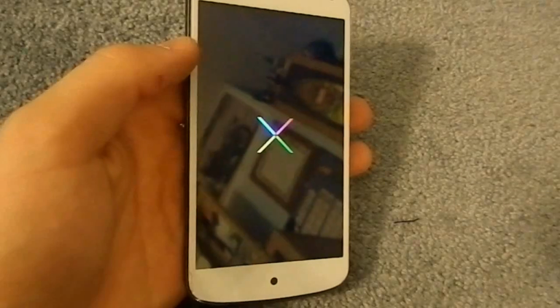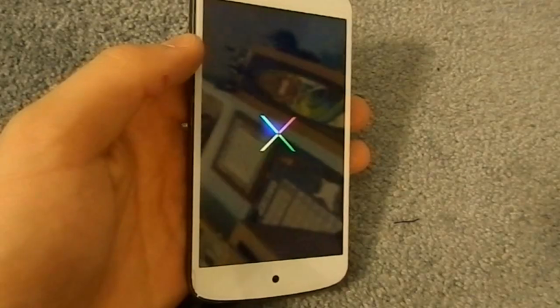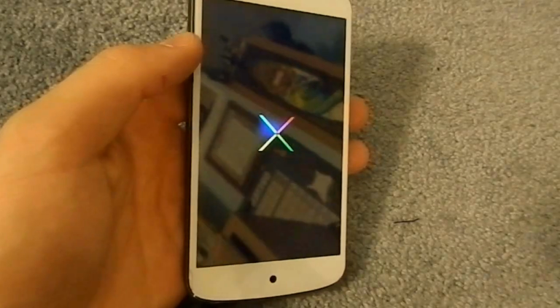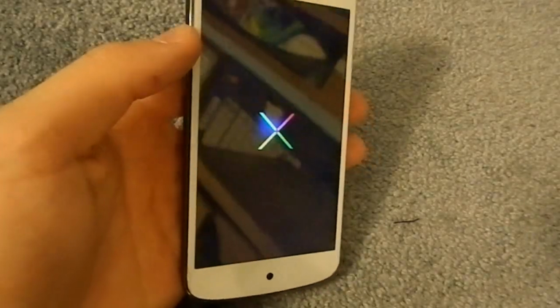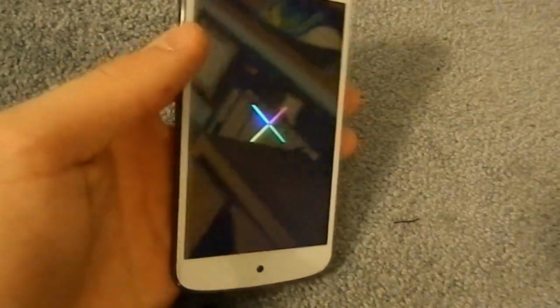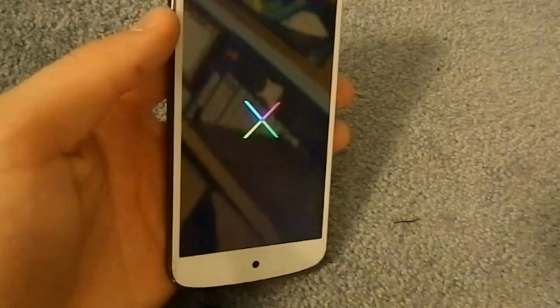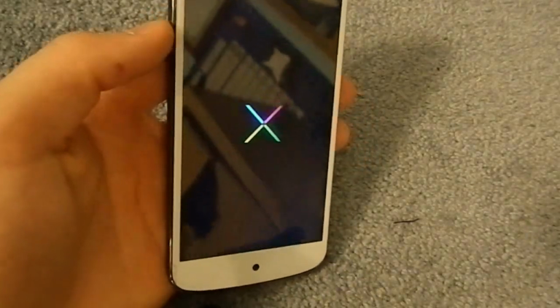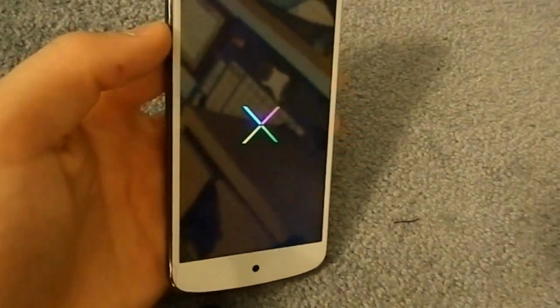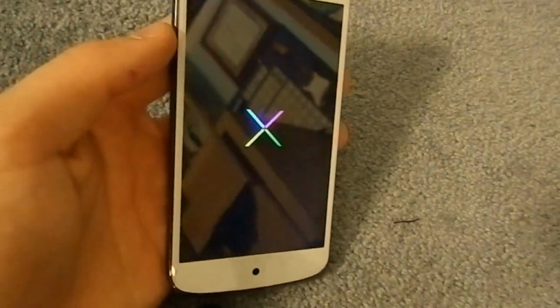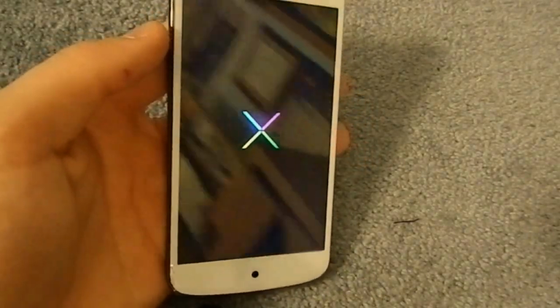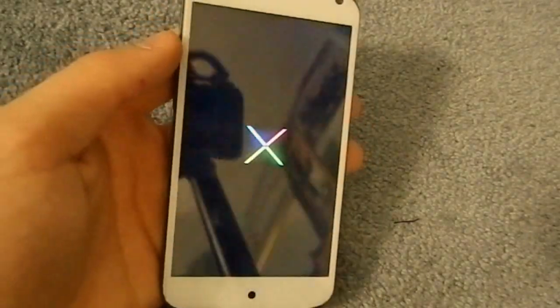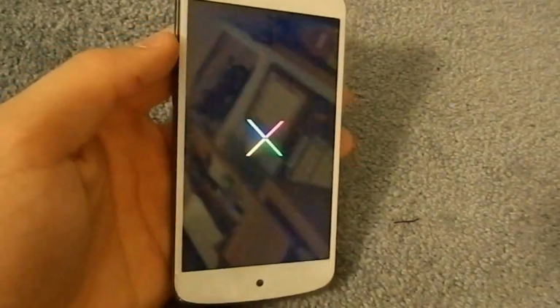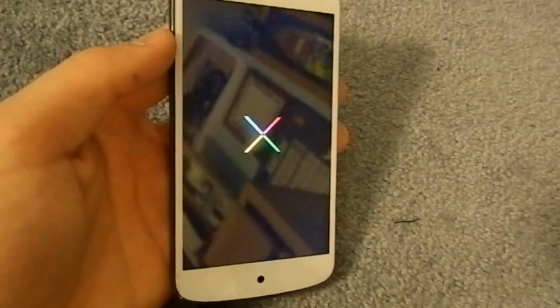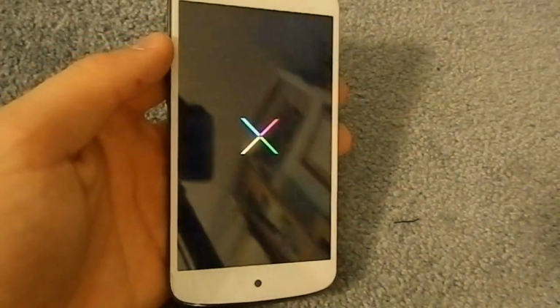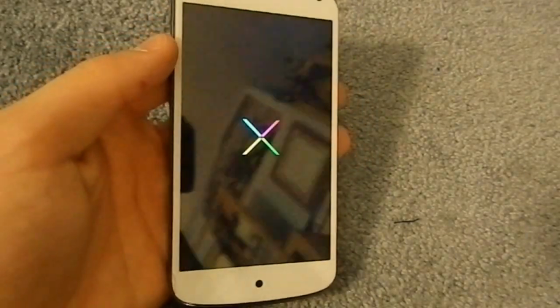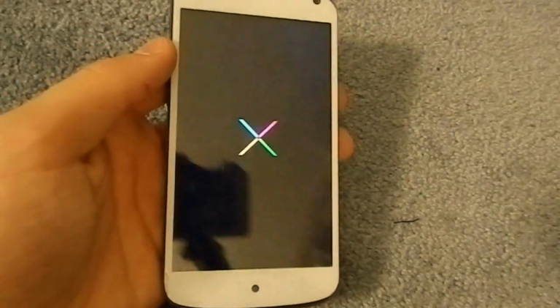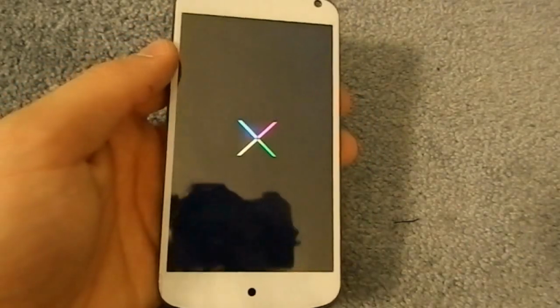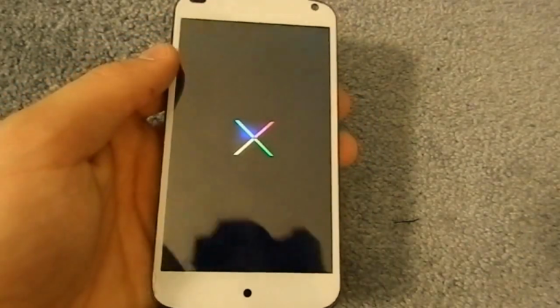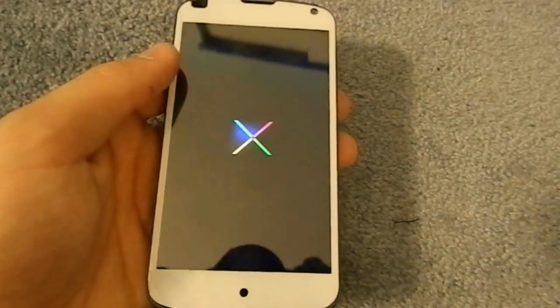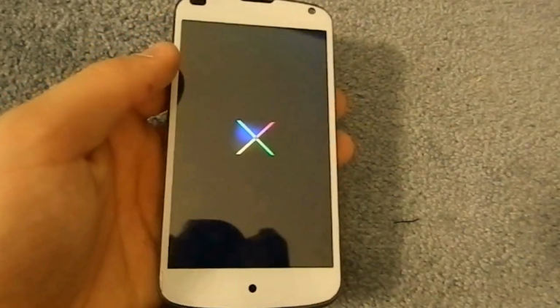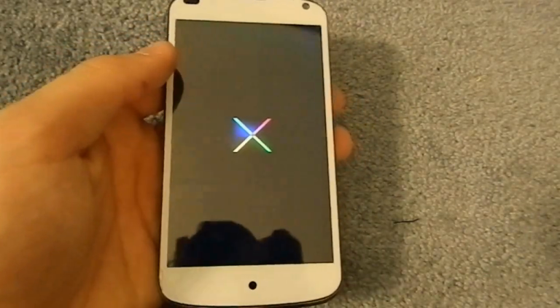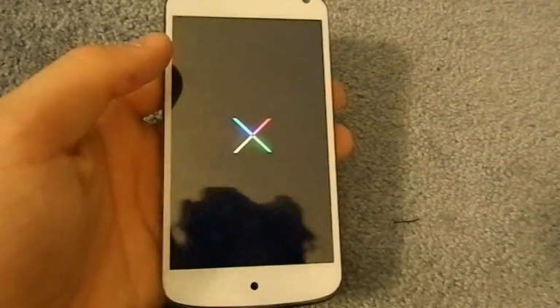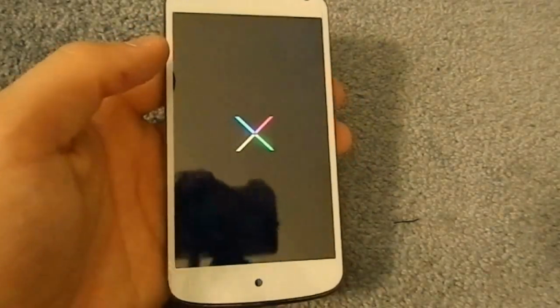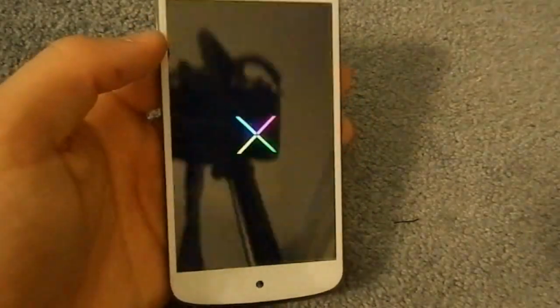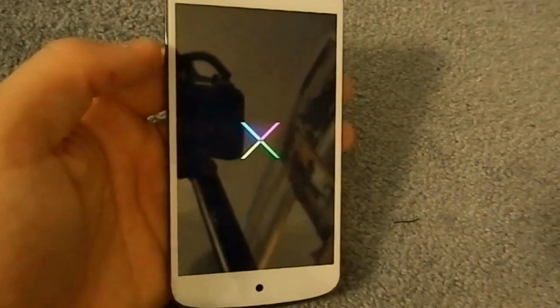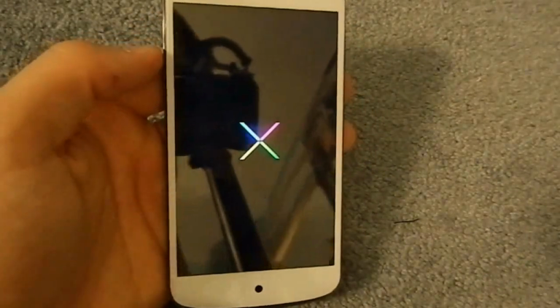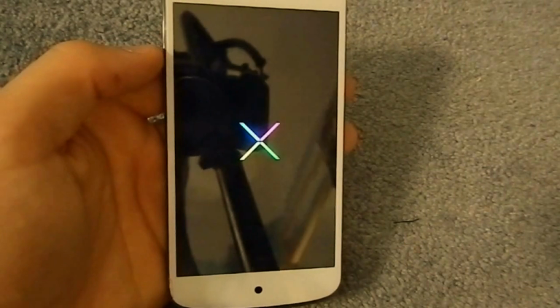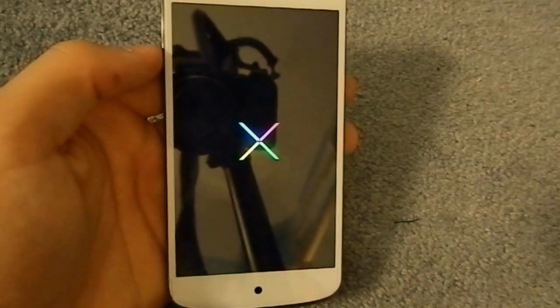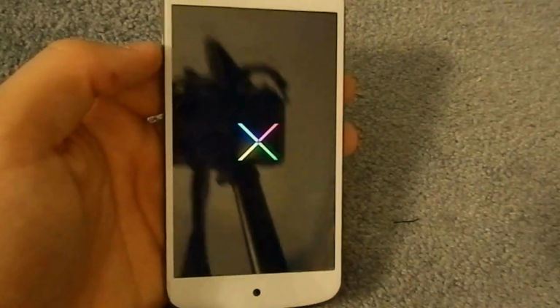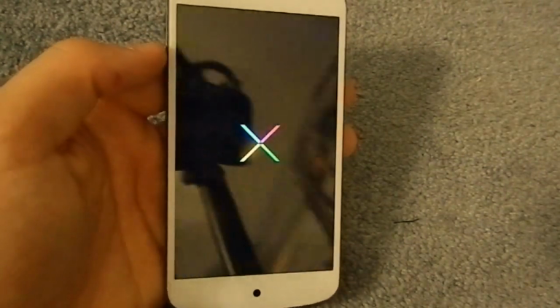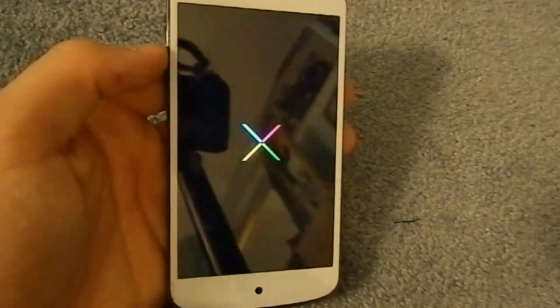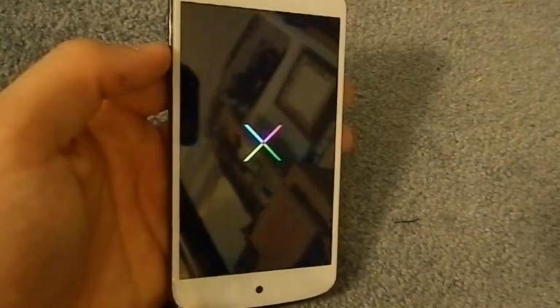Hey guys, what's up? This is going to be a review of the Matrix kernel for the LG Nexus 4.